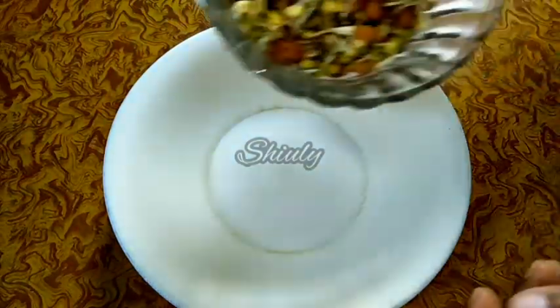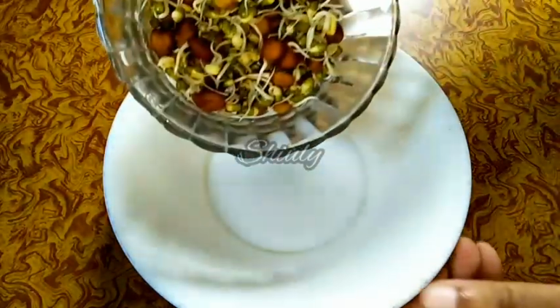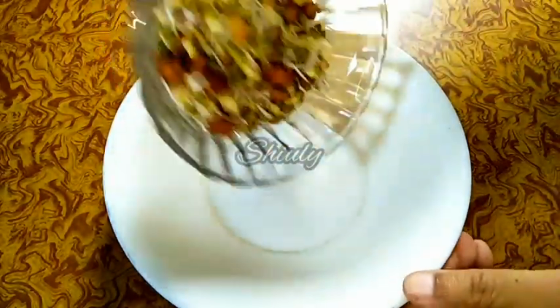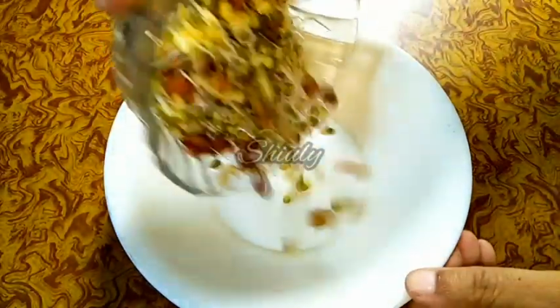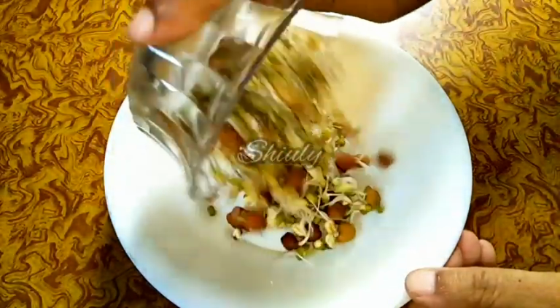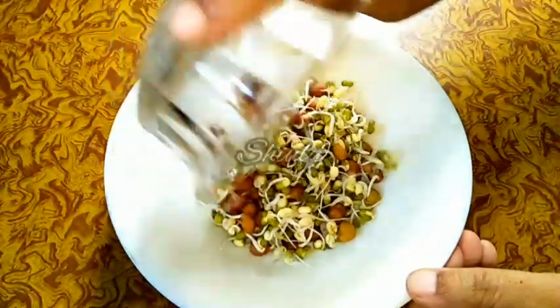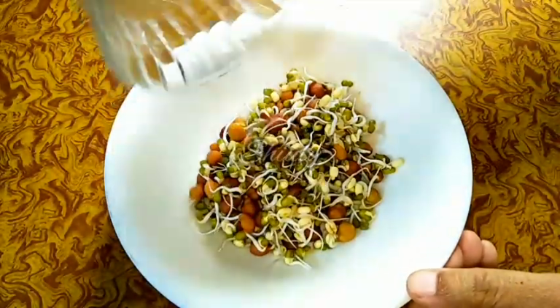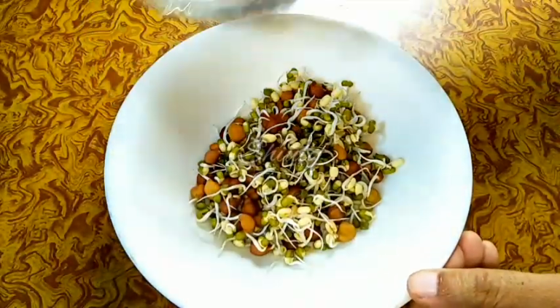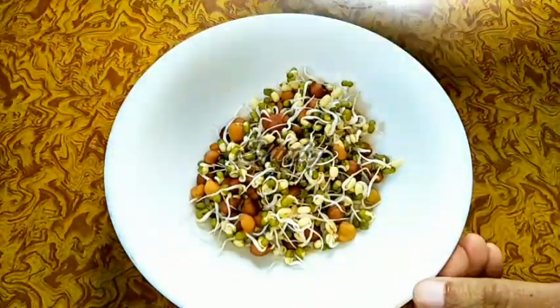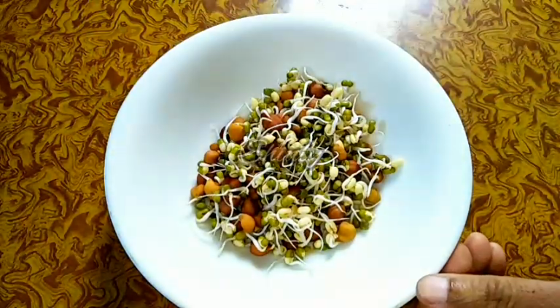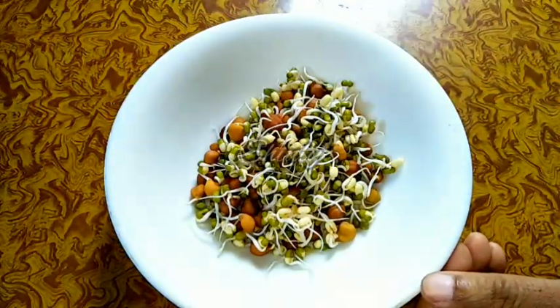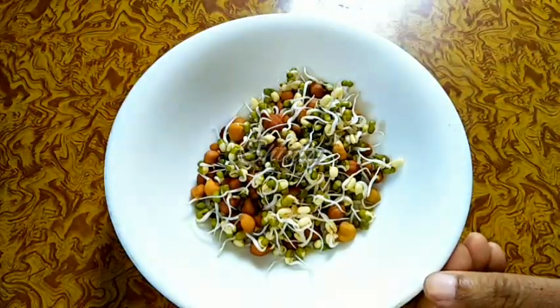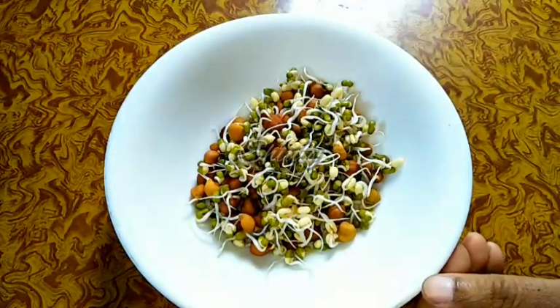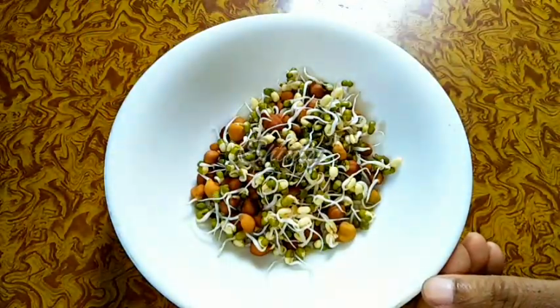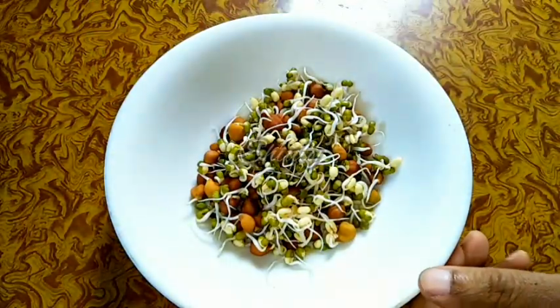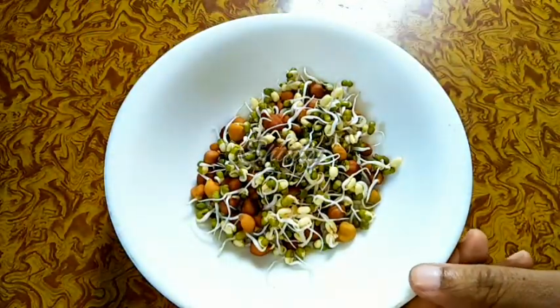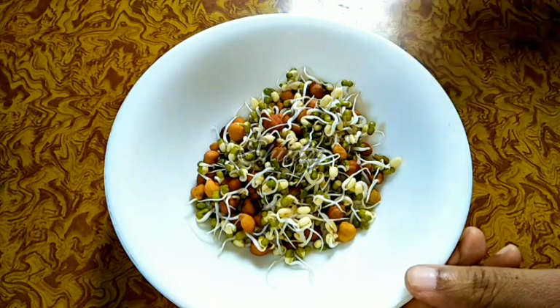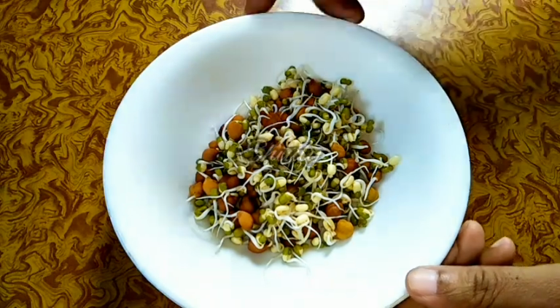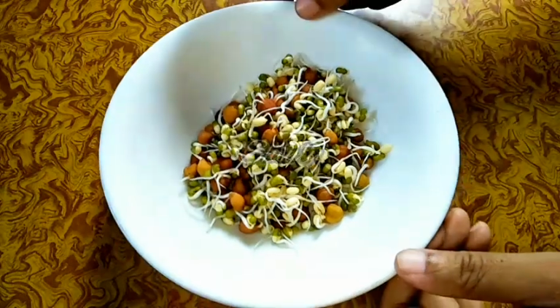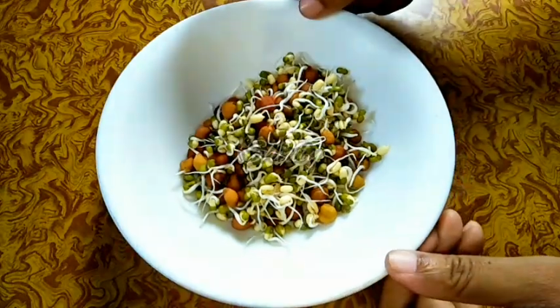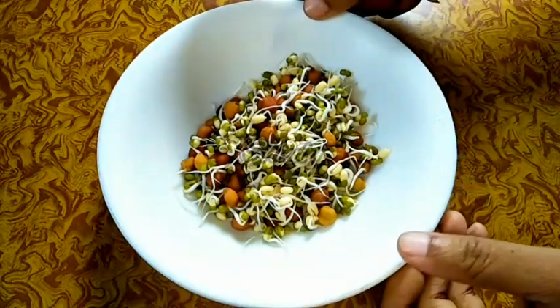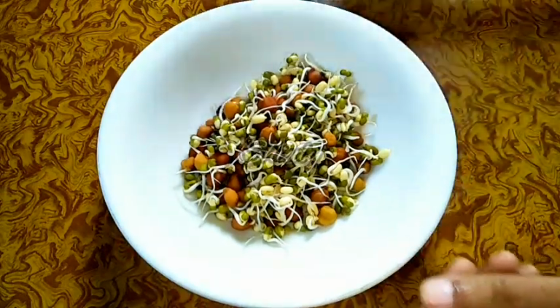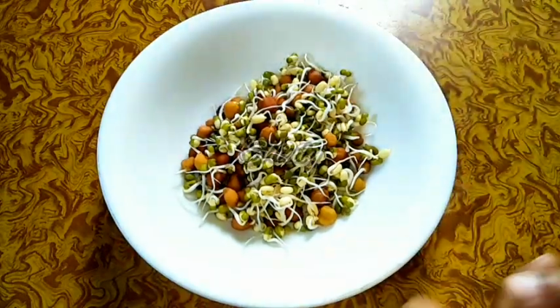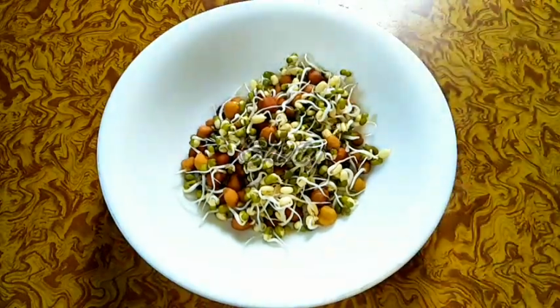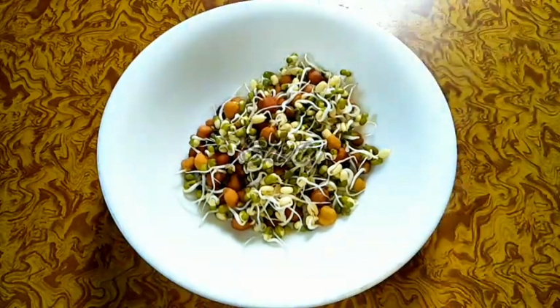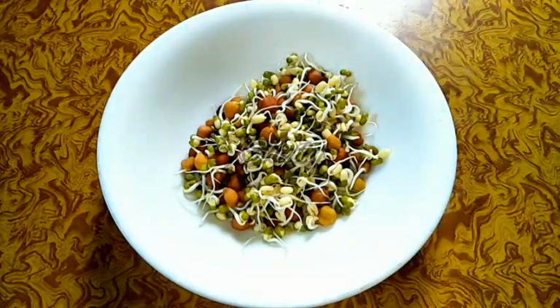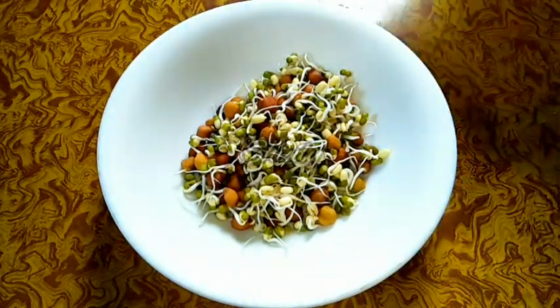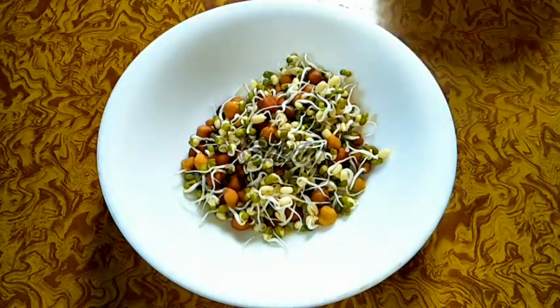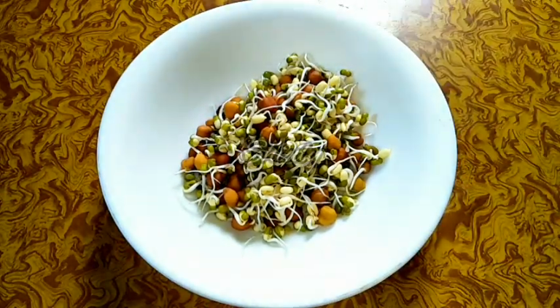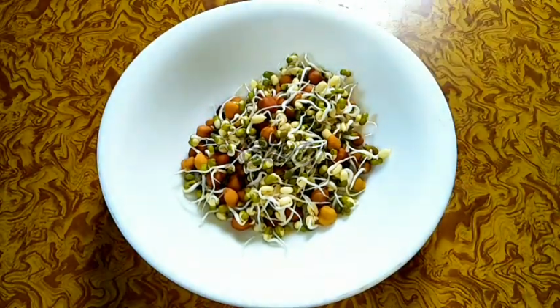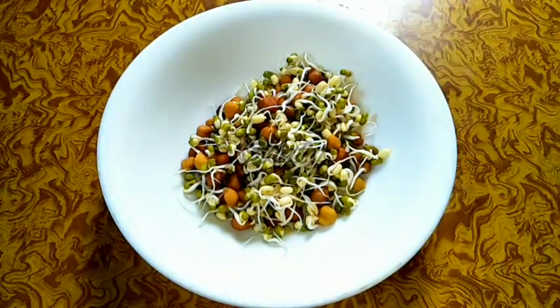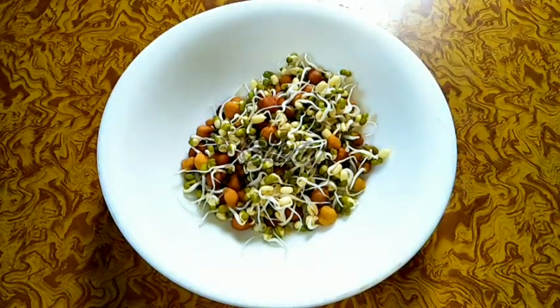Now I am taking a mixing bowl and adding the sprouts into the bowl, and now I am going to add some chopped onion.